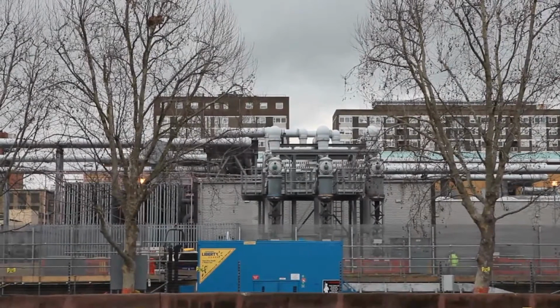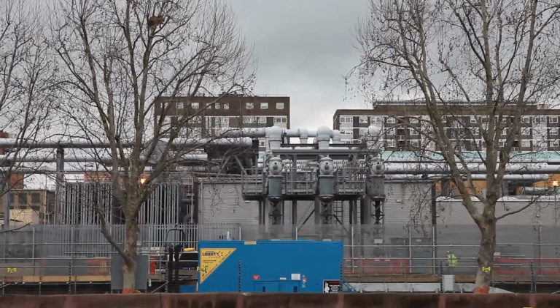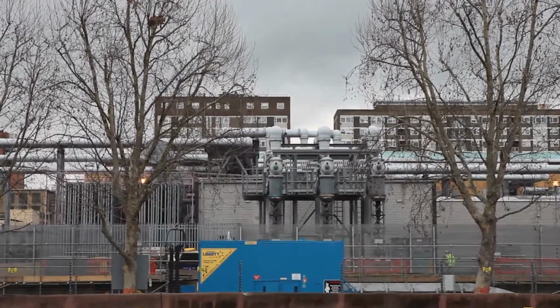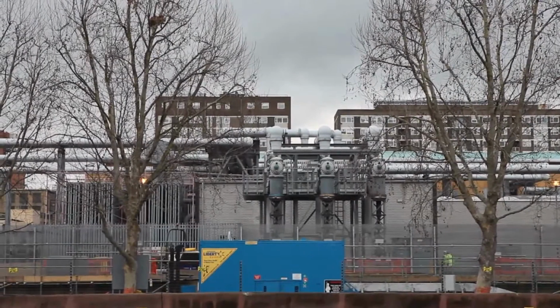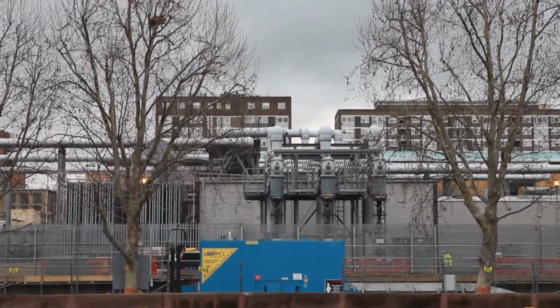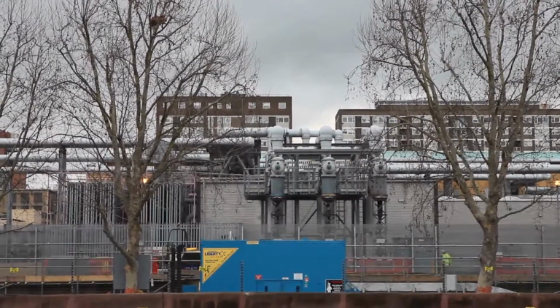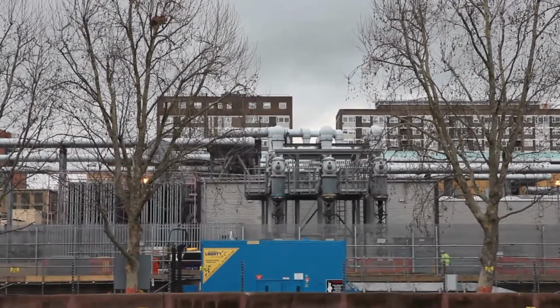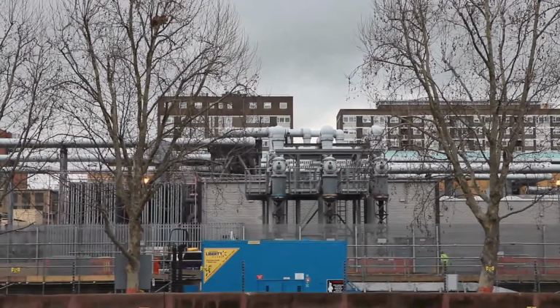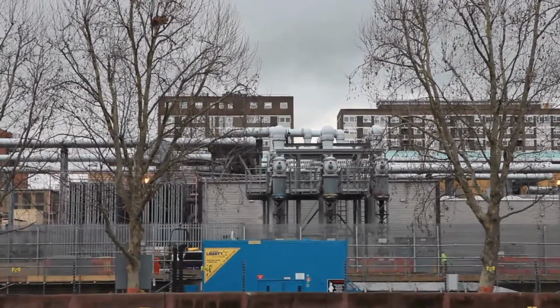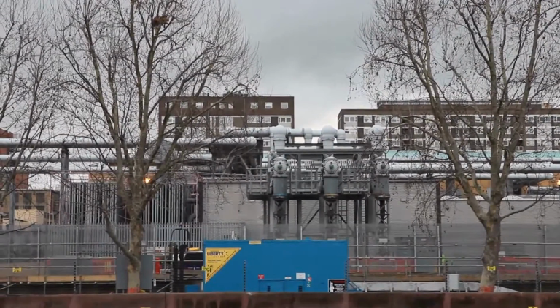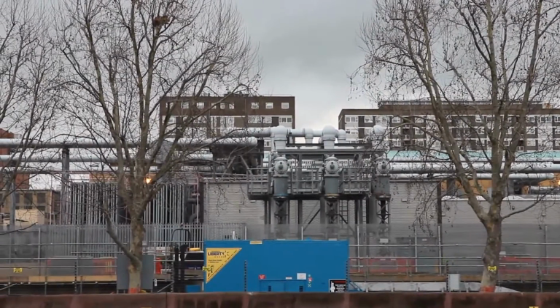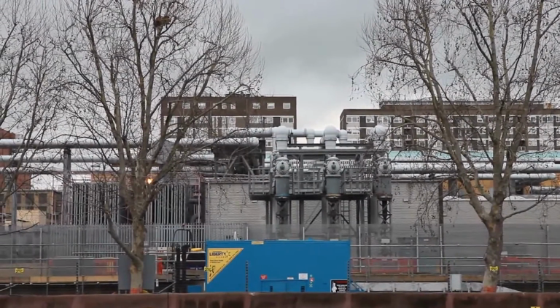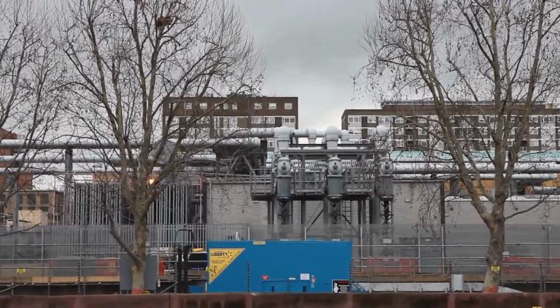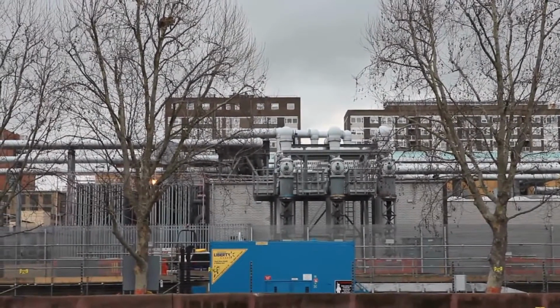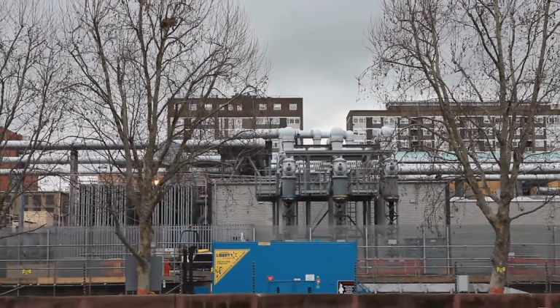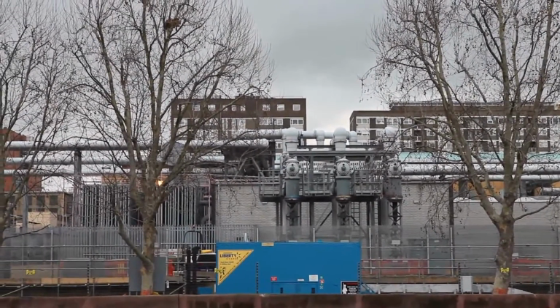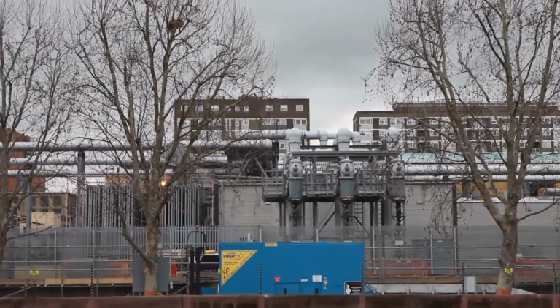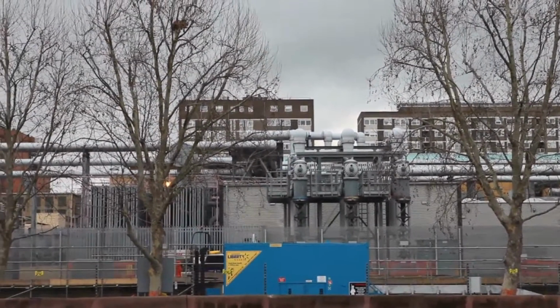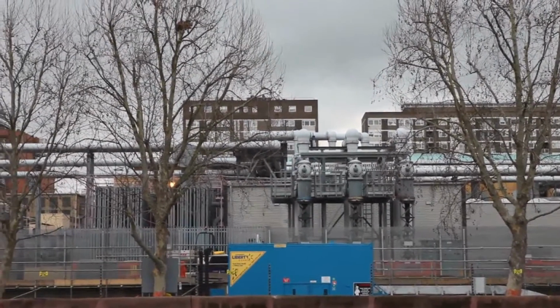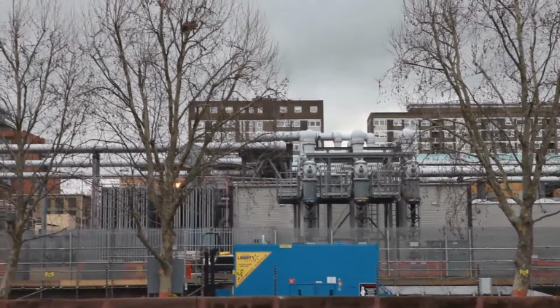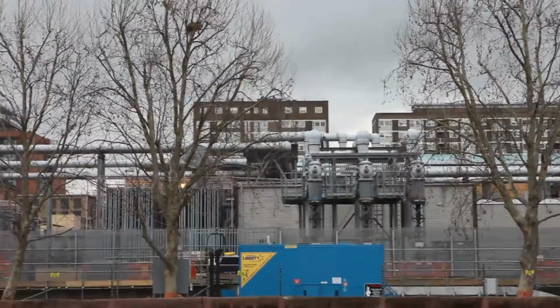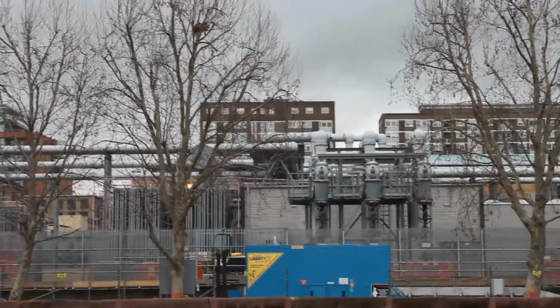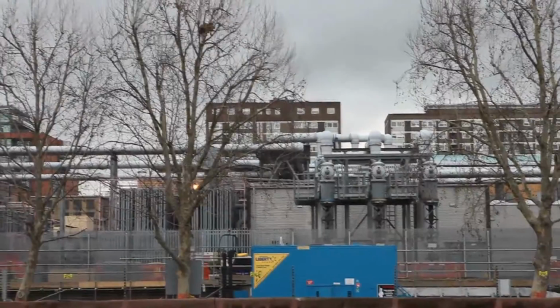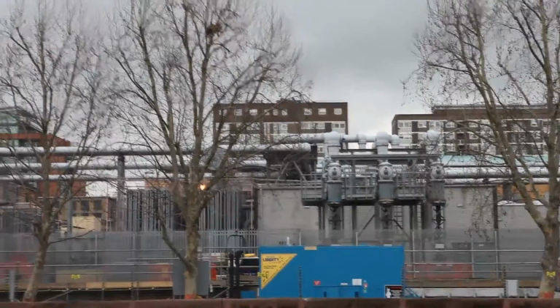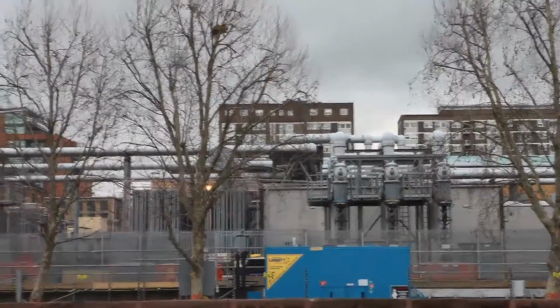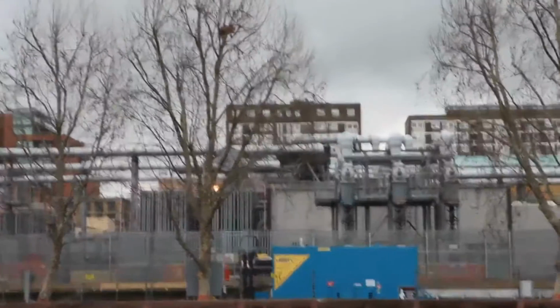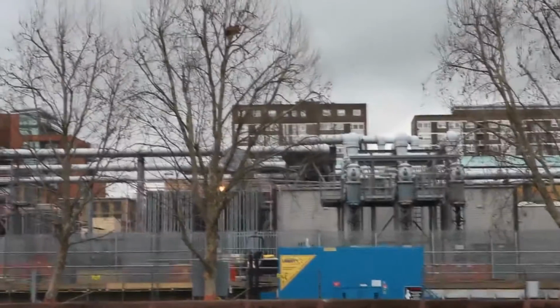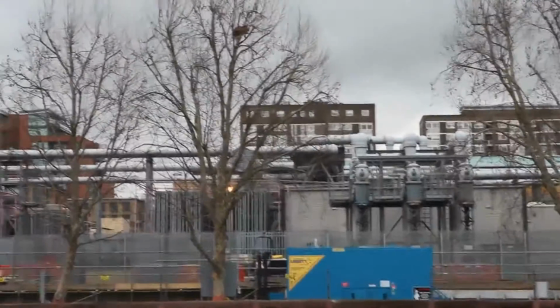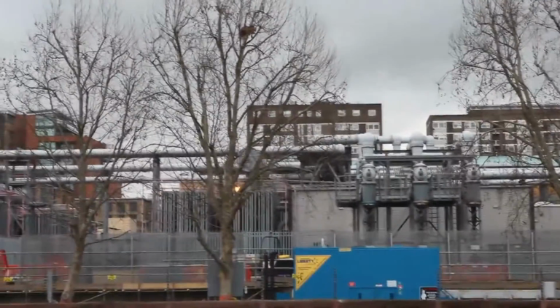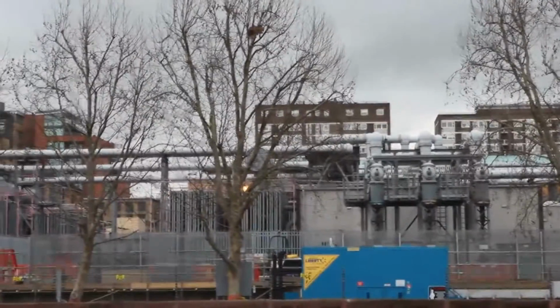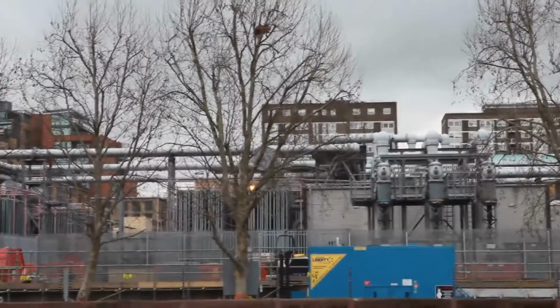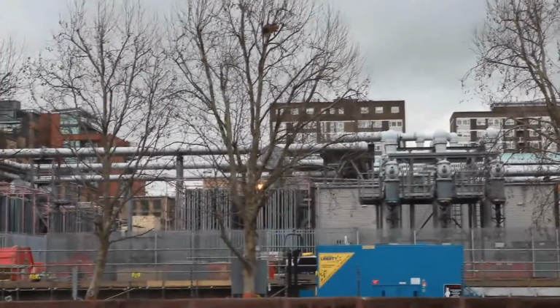Just another view of the underground connections to those bus bars there.